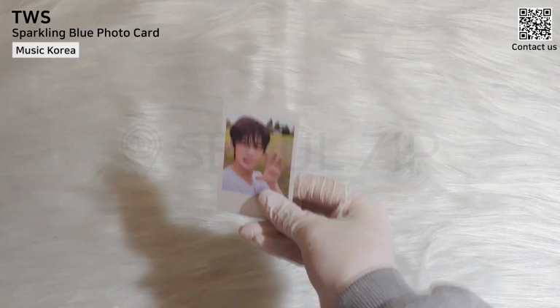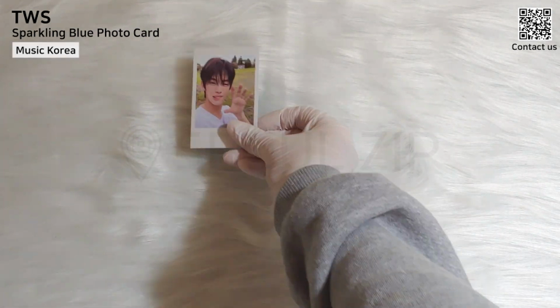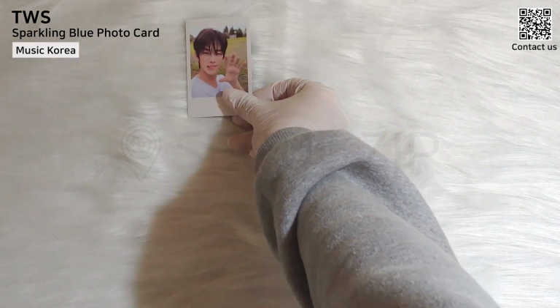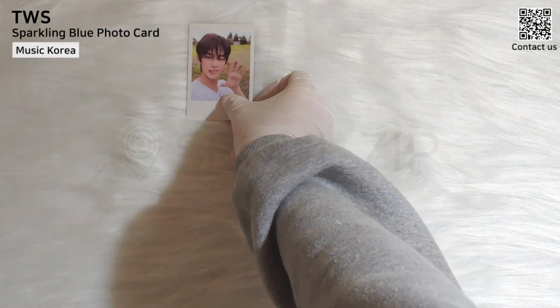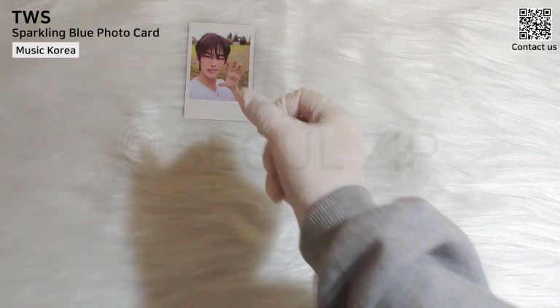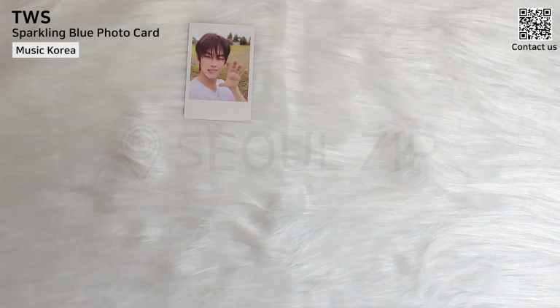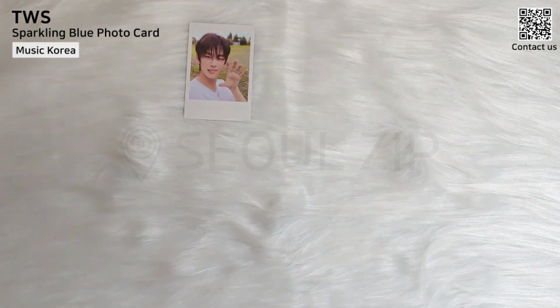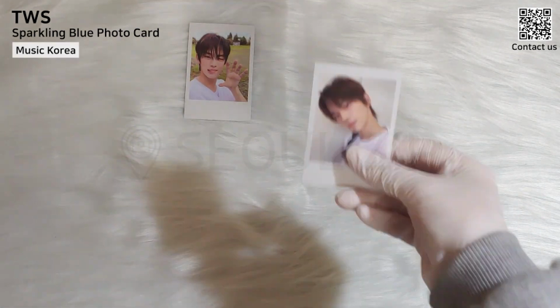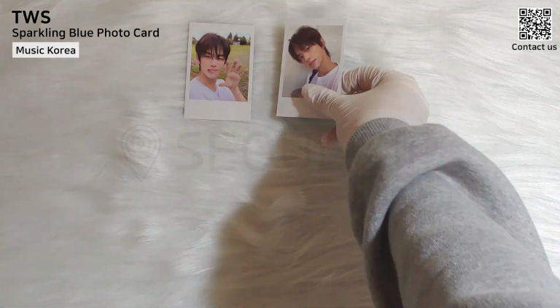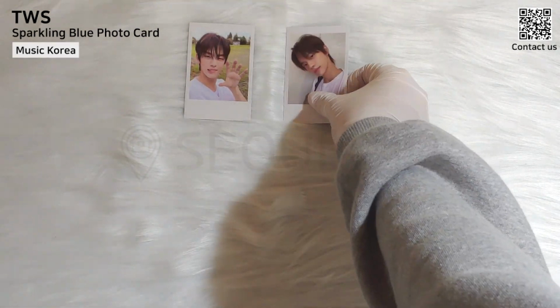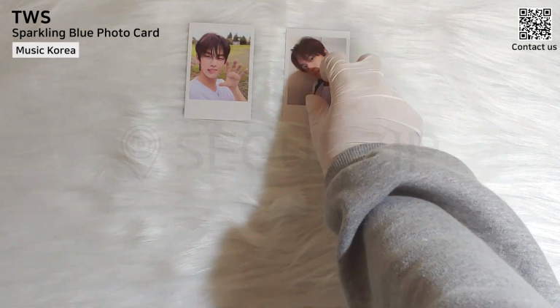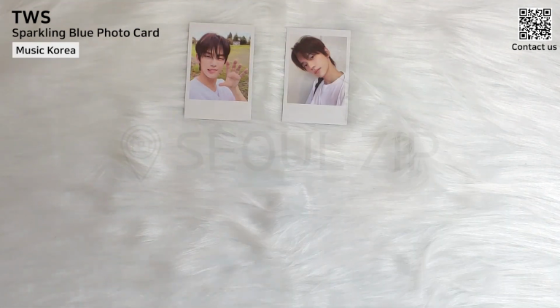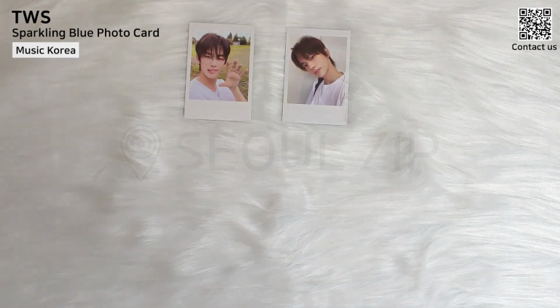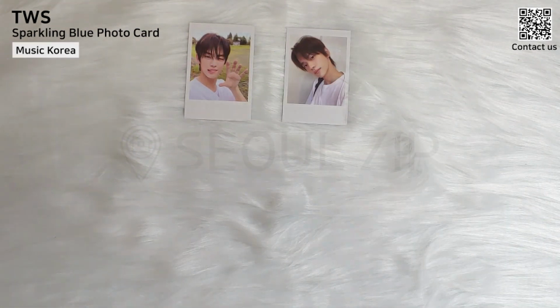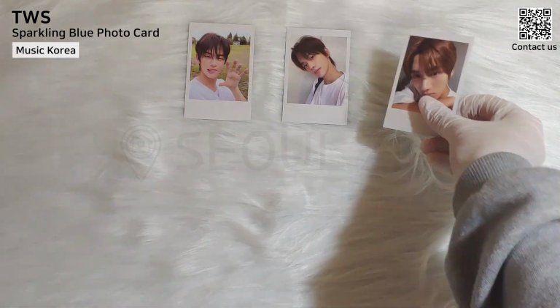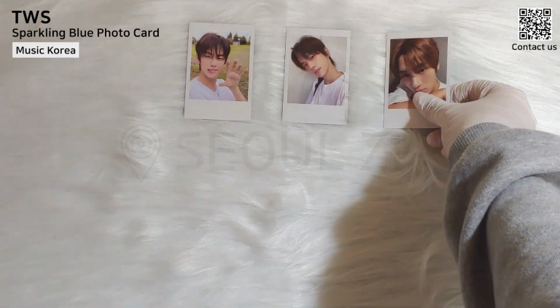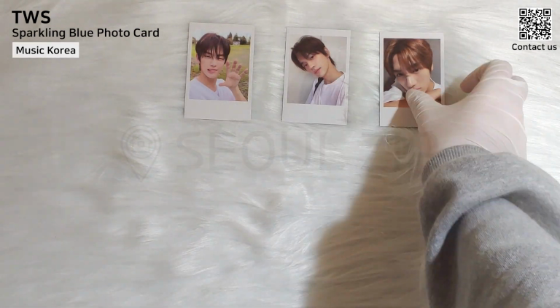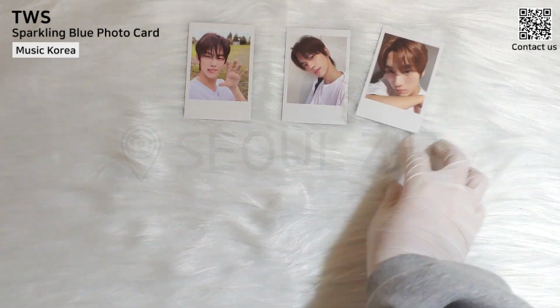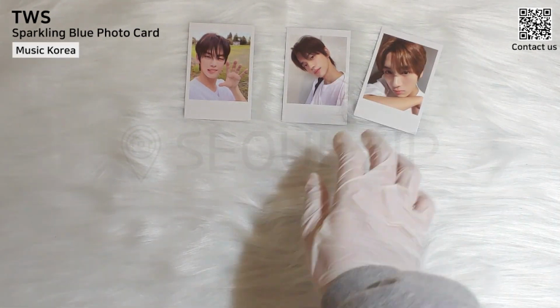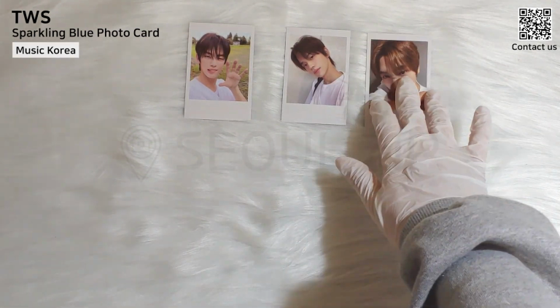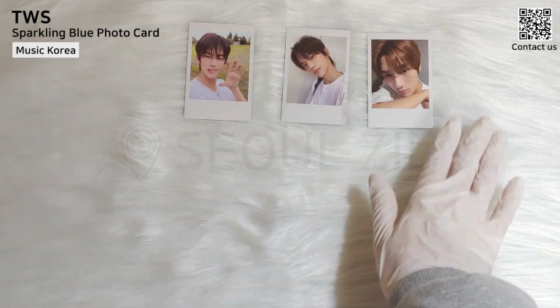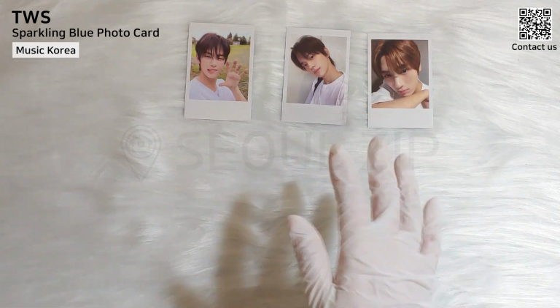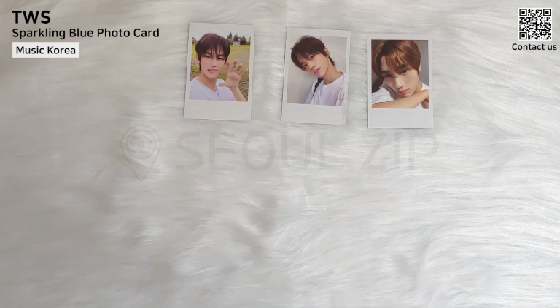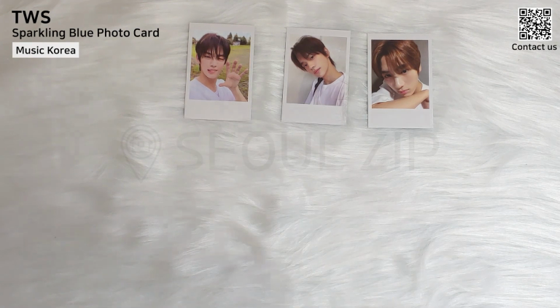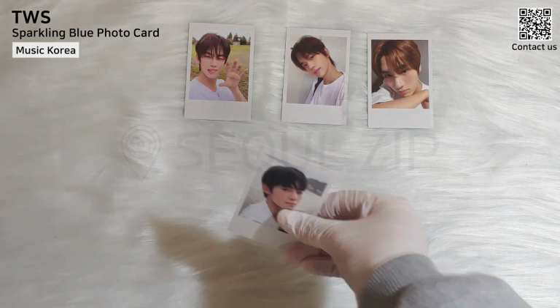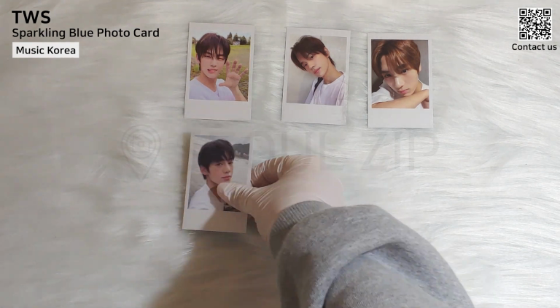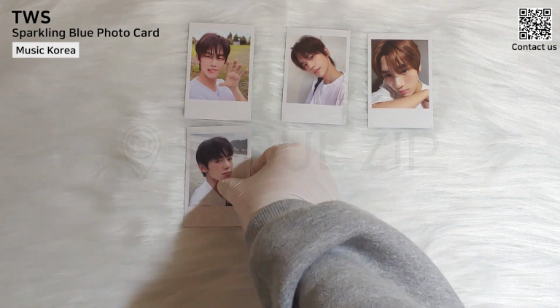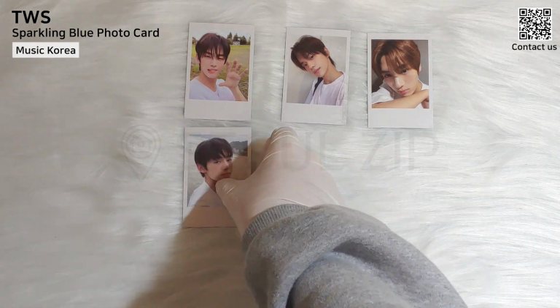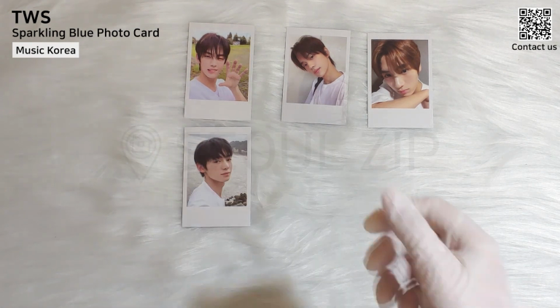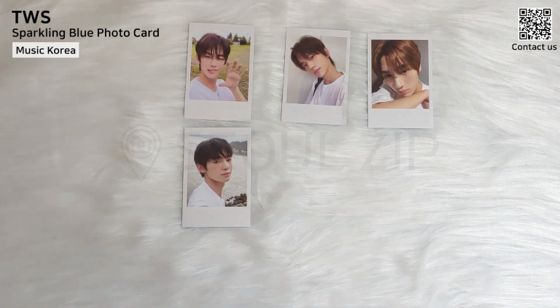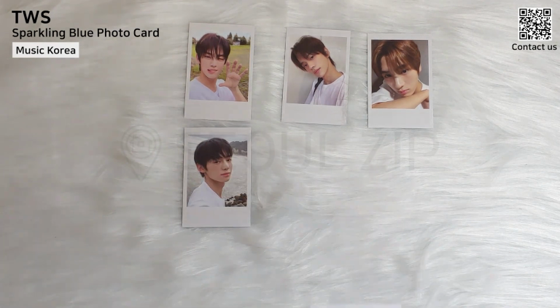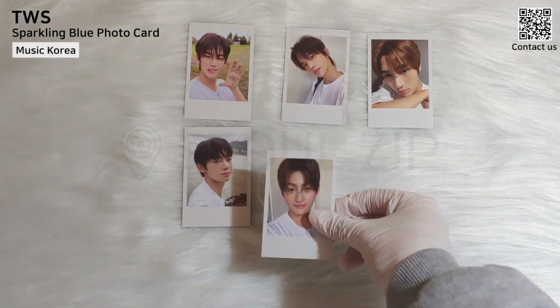Now onto the MusicKorea pre-order benefit. This is a Polaroid framed photo card.